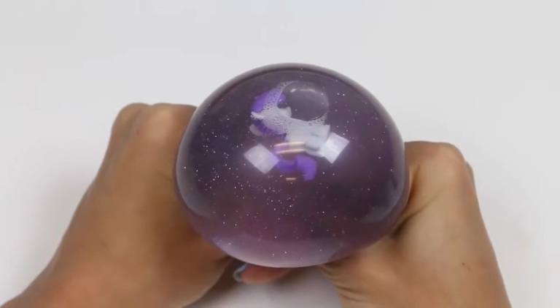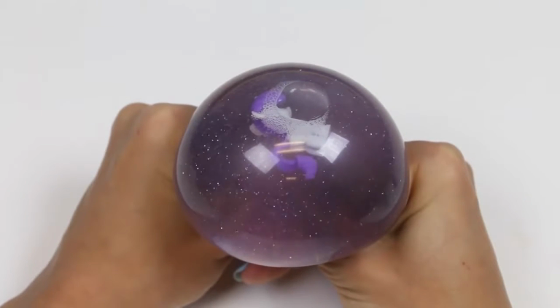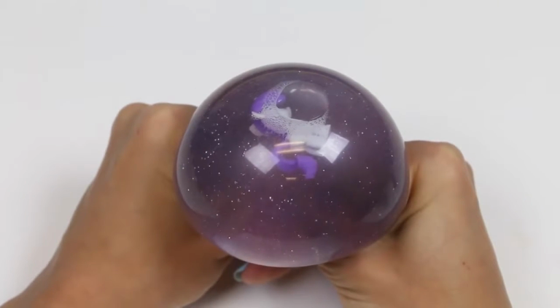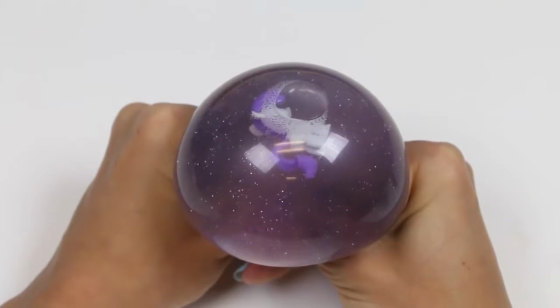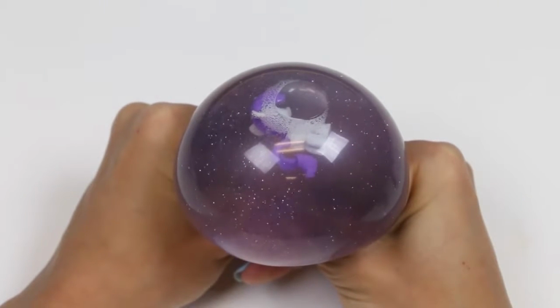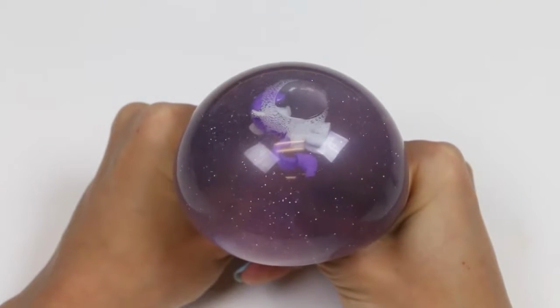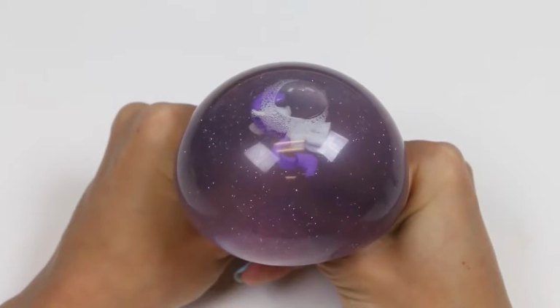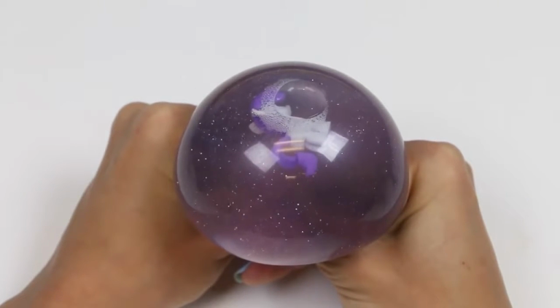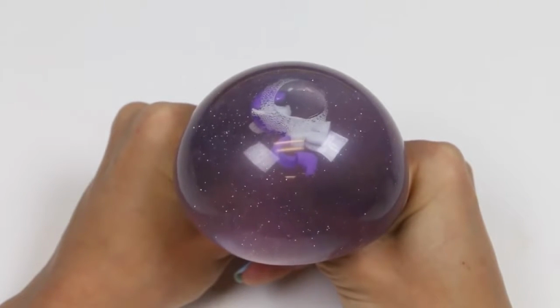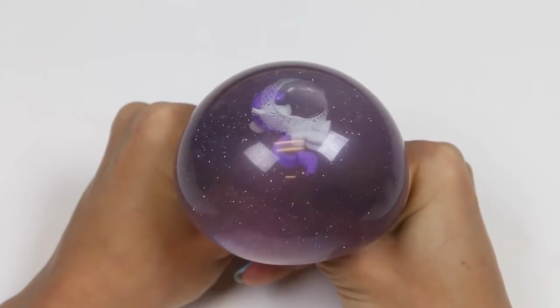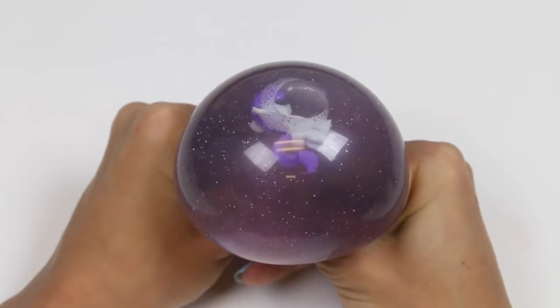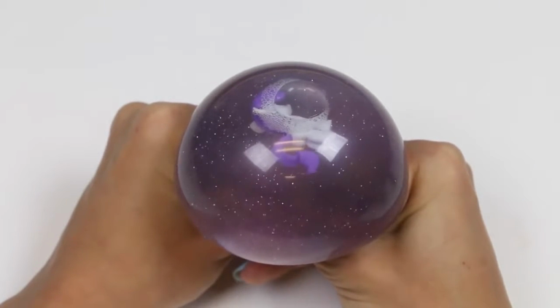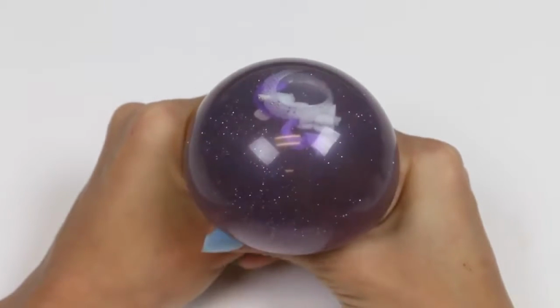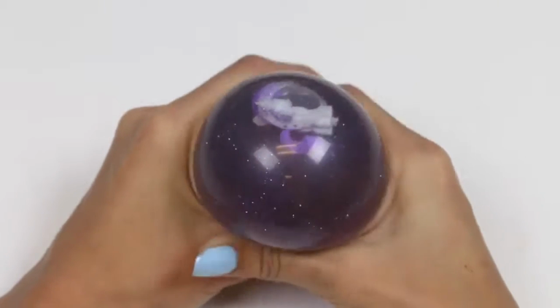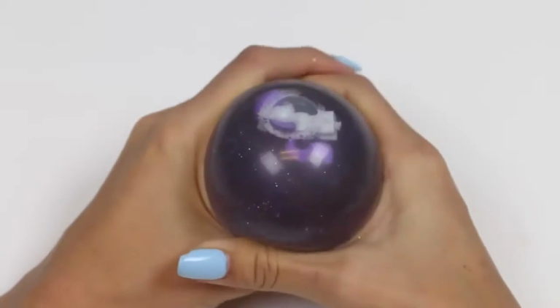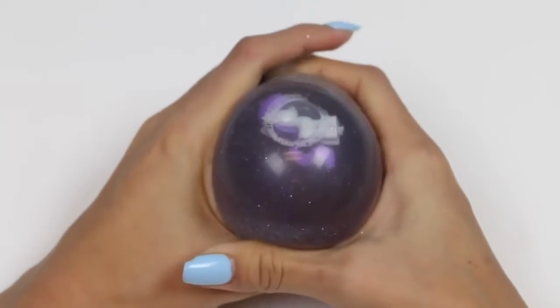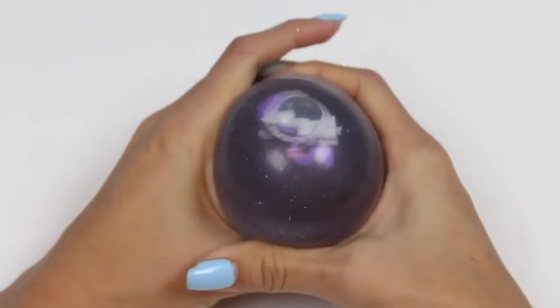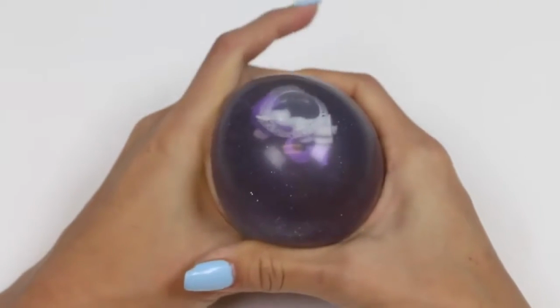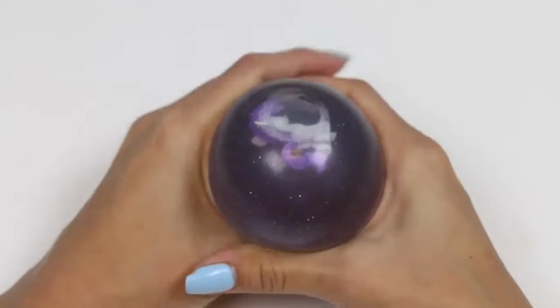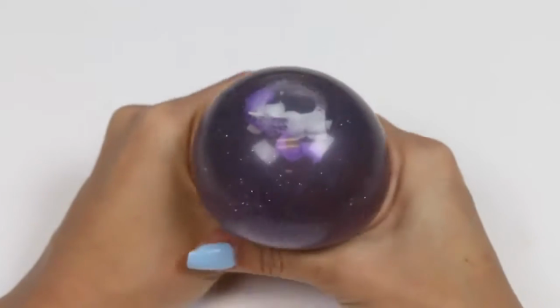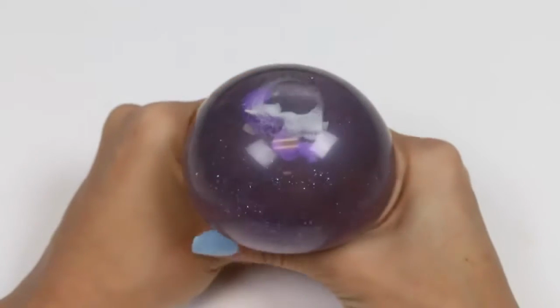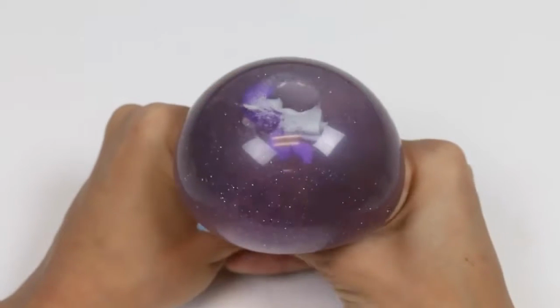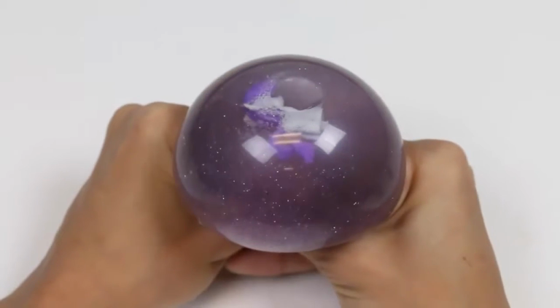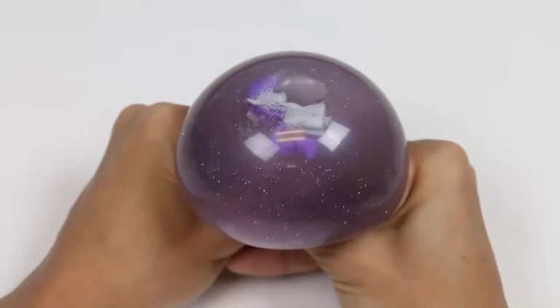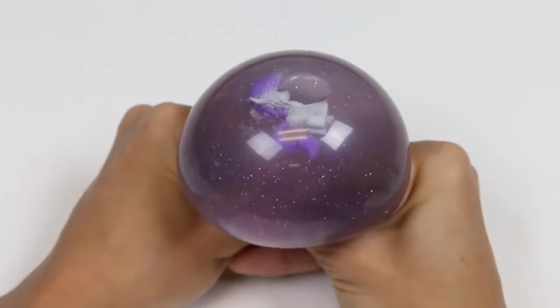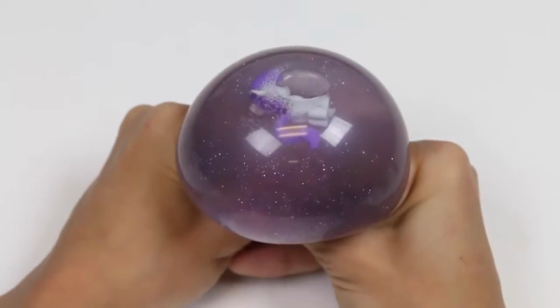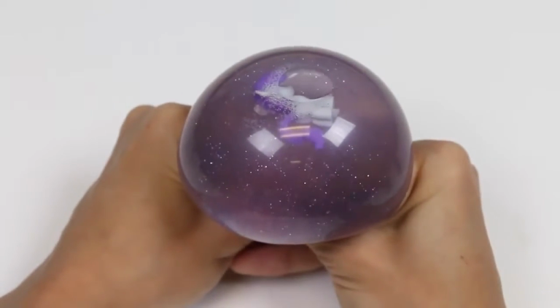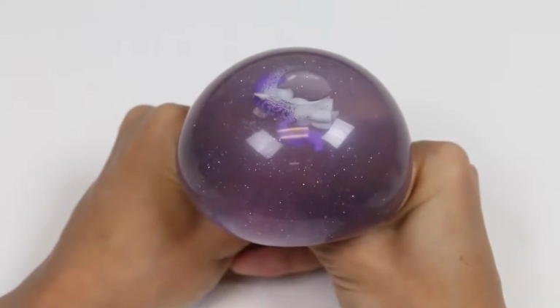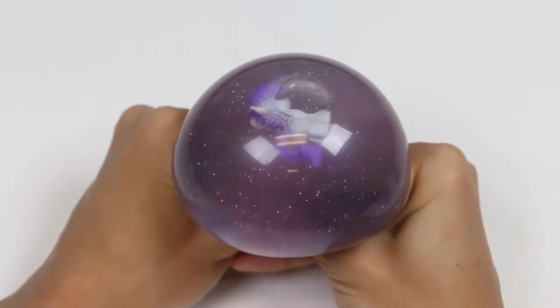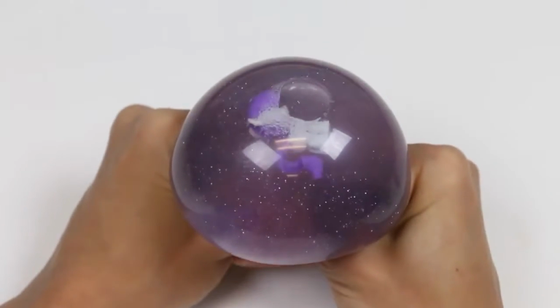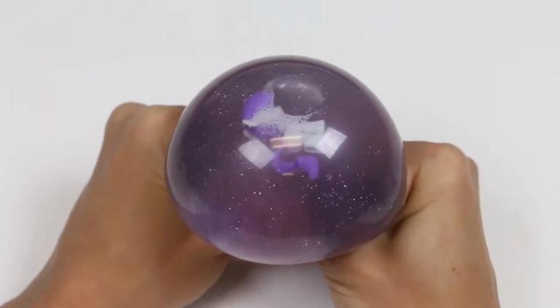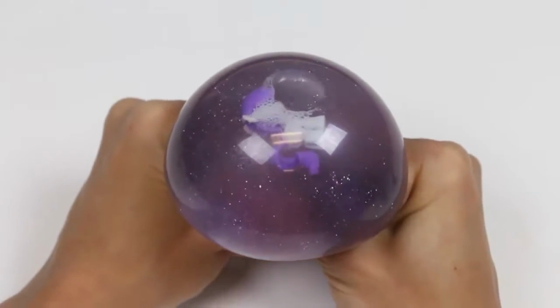If you want me to make more of these stress balls, make sure to give this video a big thumbs up and let me know in the comments what you want to see next!